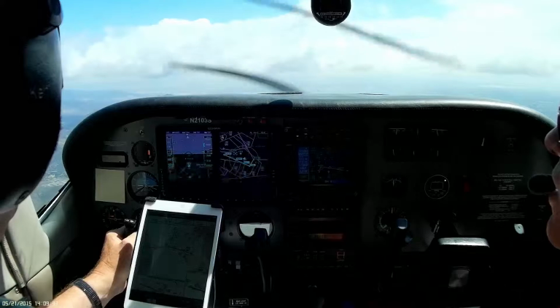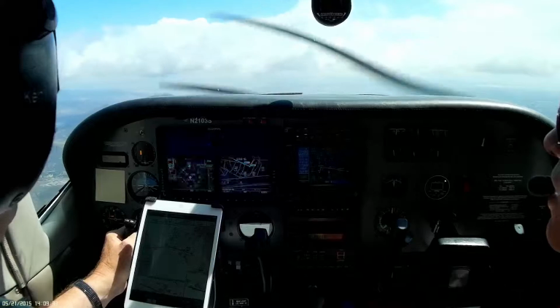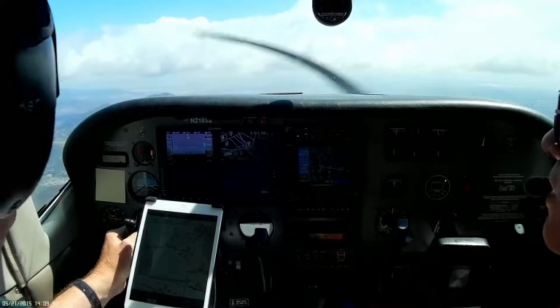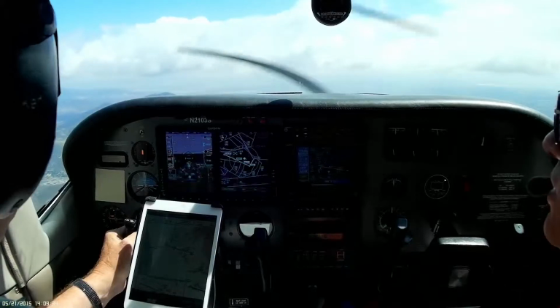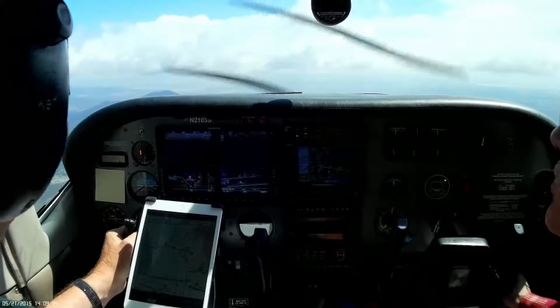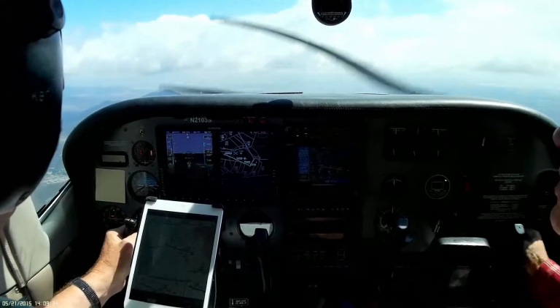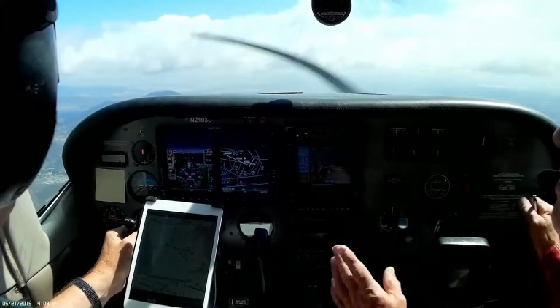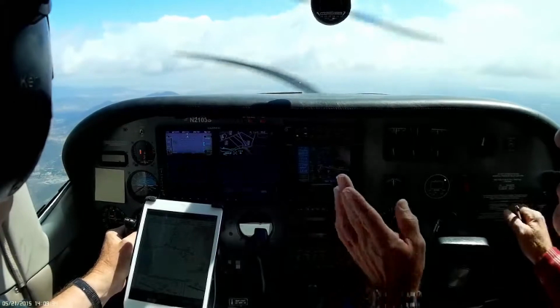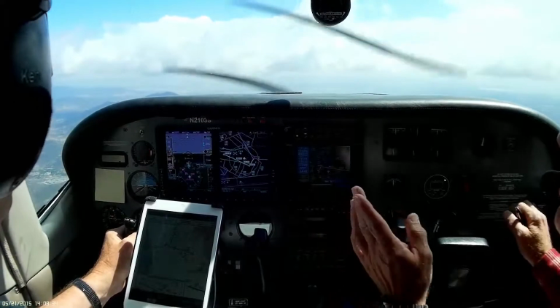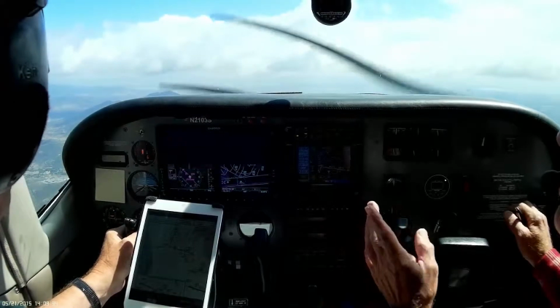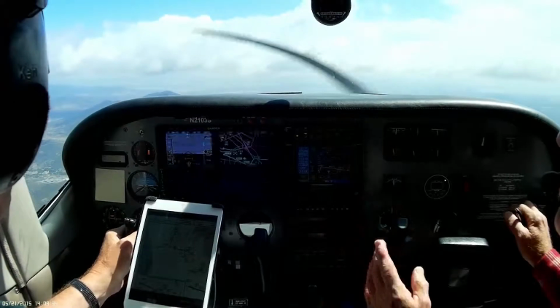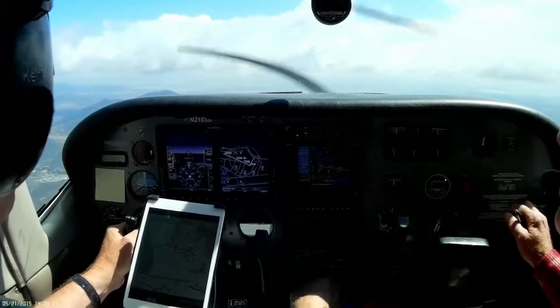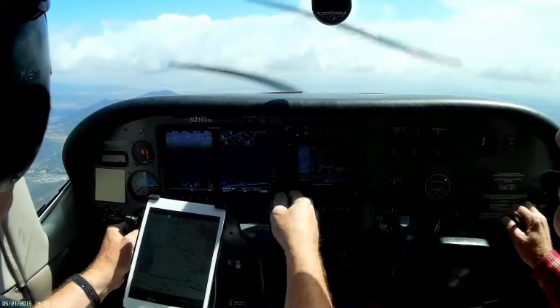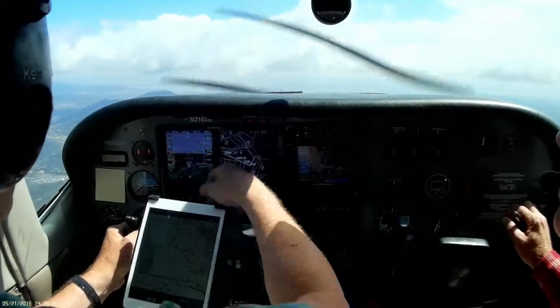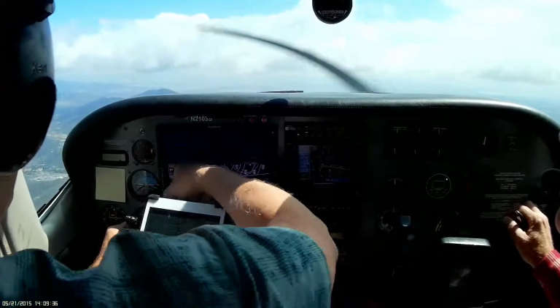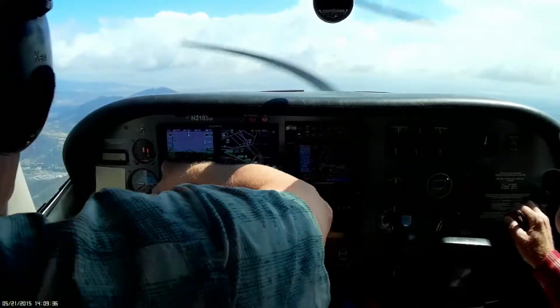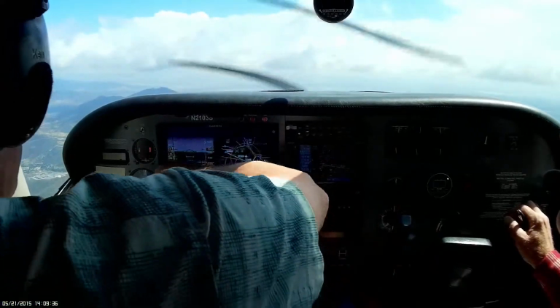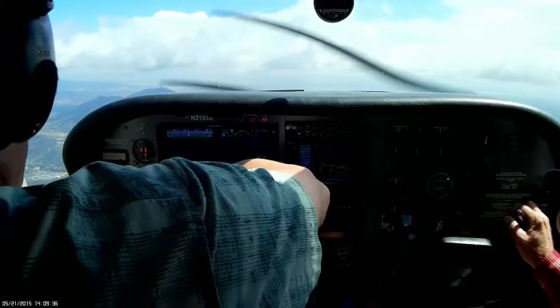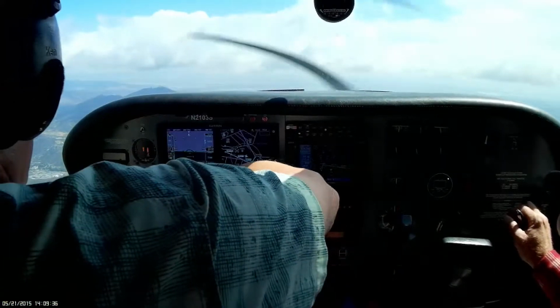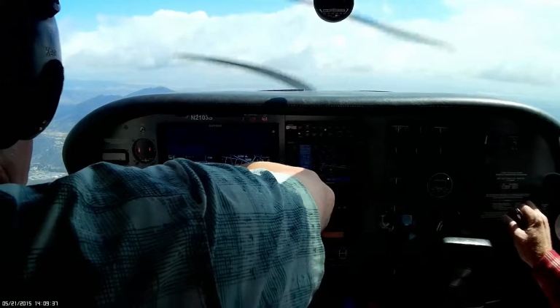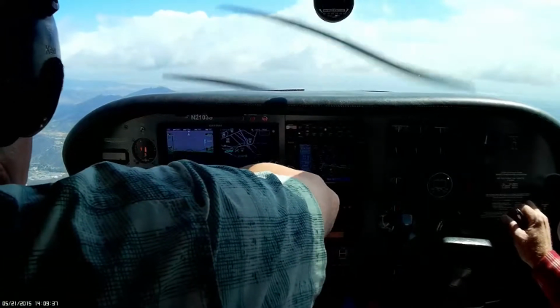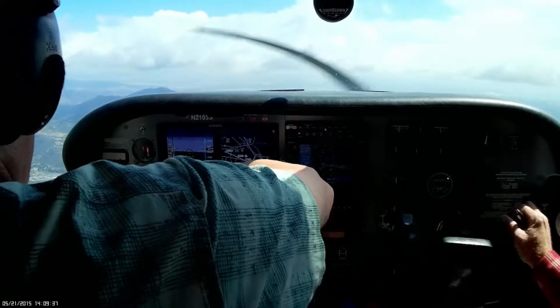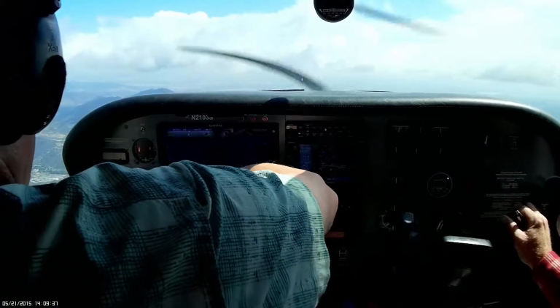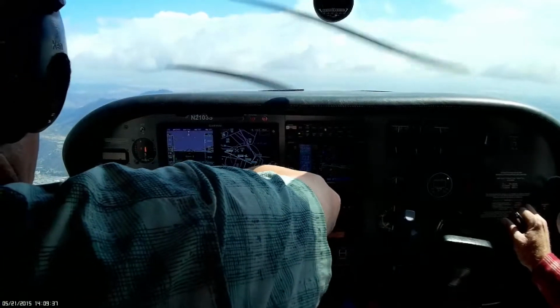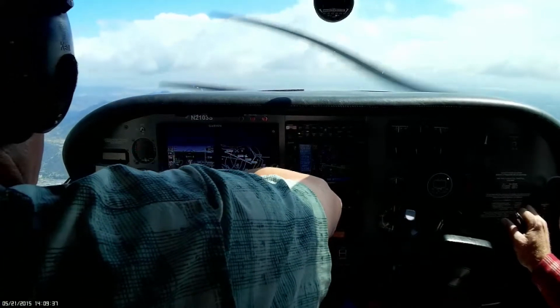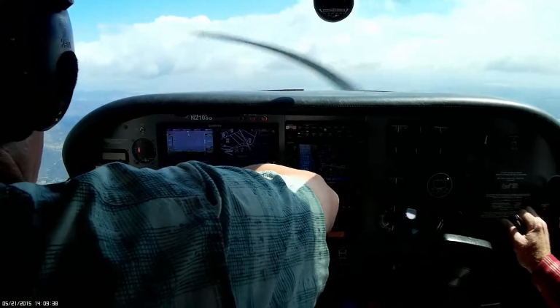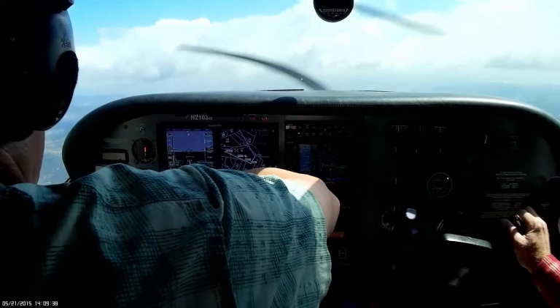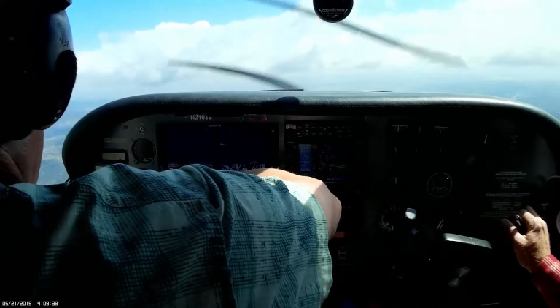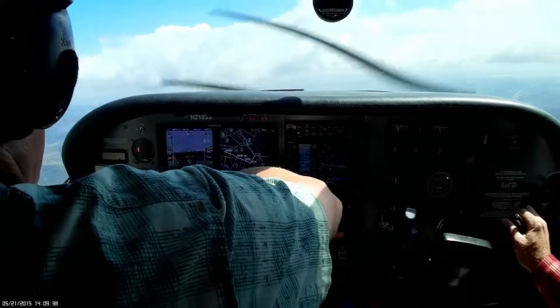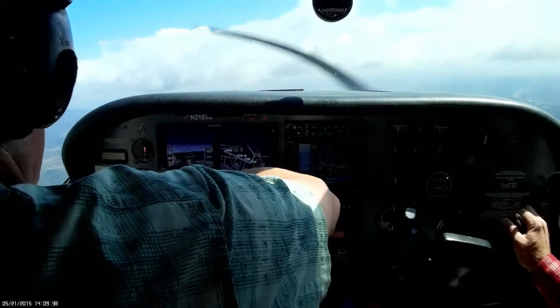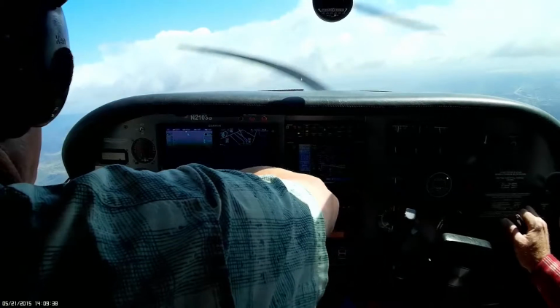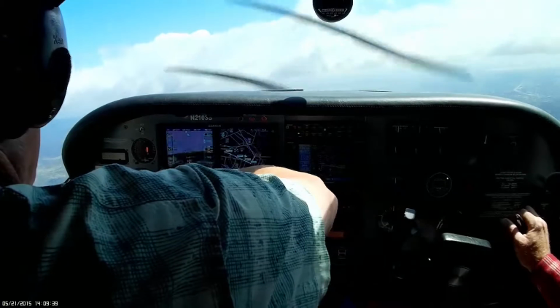We're turning 030, turn right heading 250, intercept the localizer. 250, intercept the localizer 030.